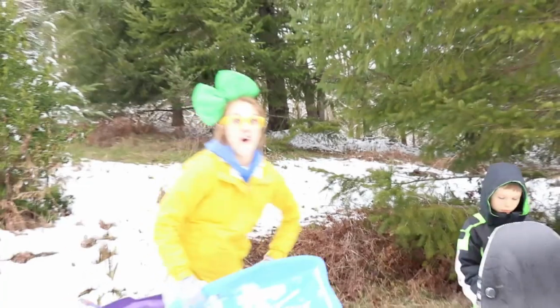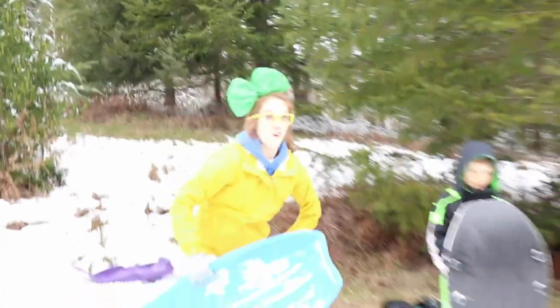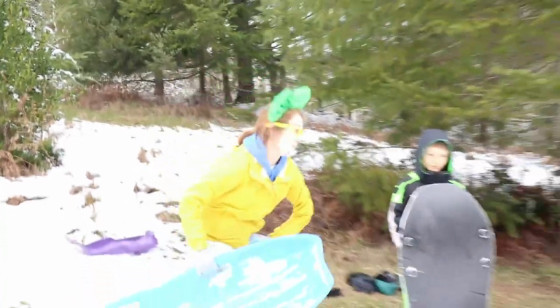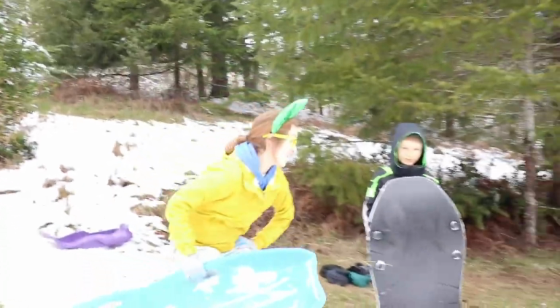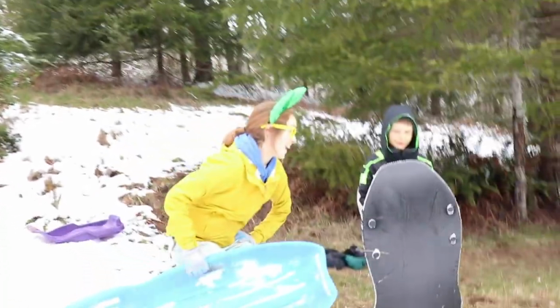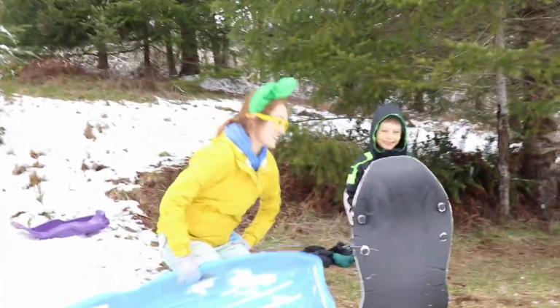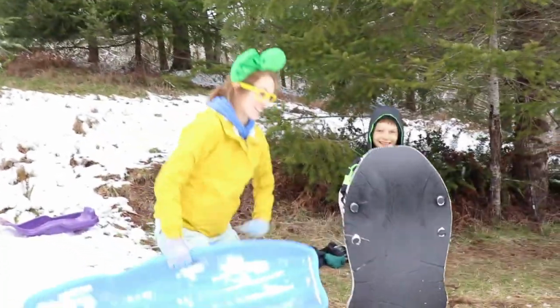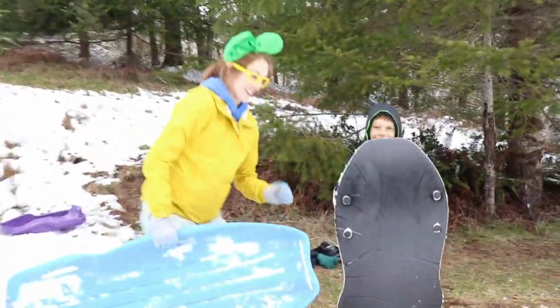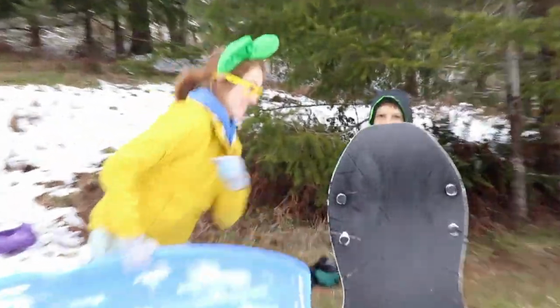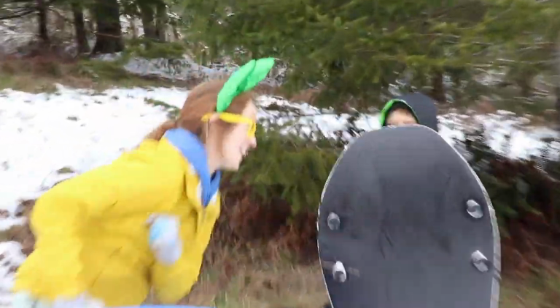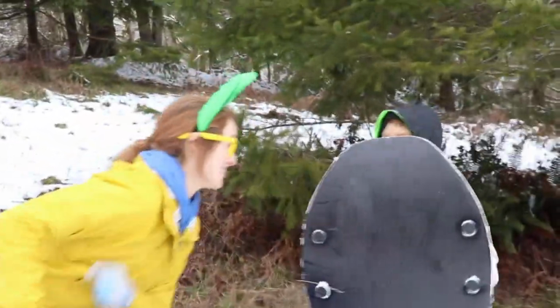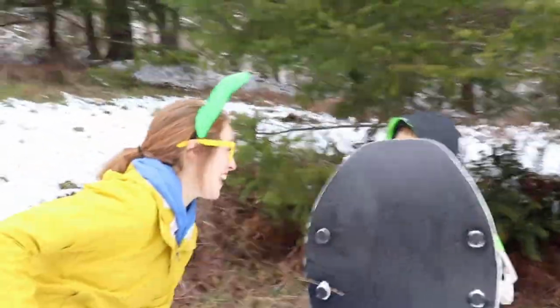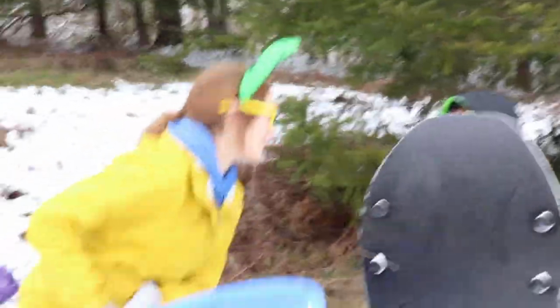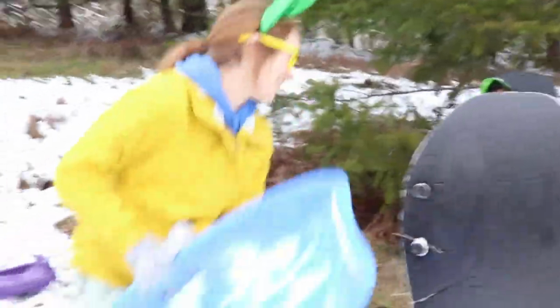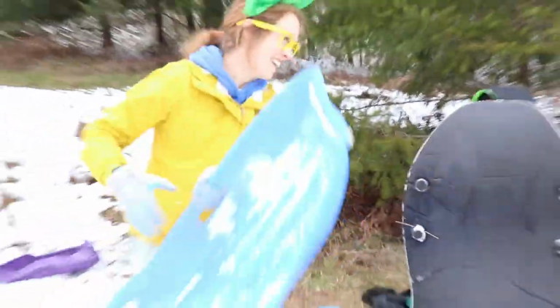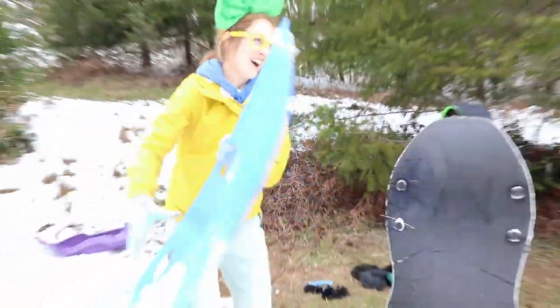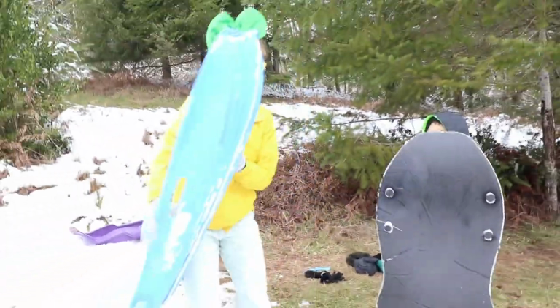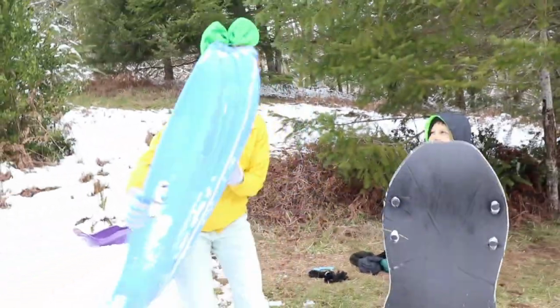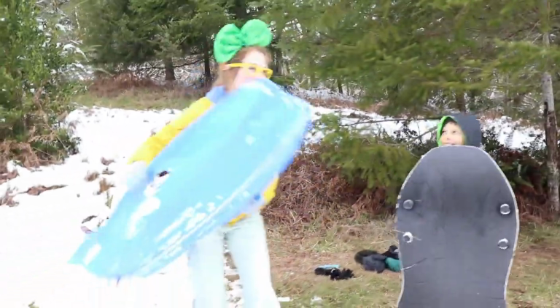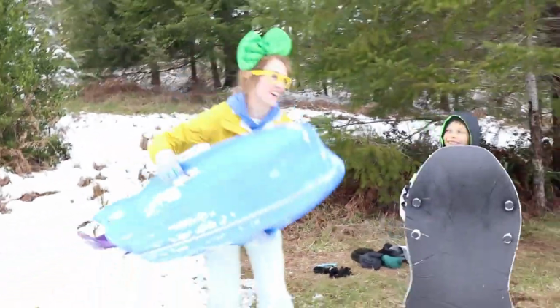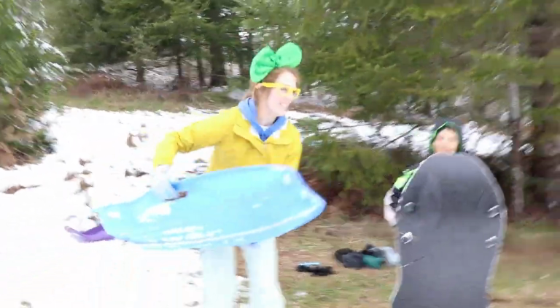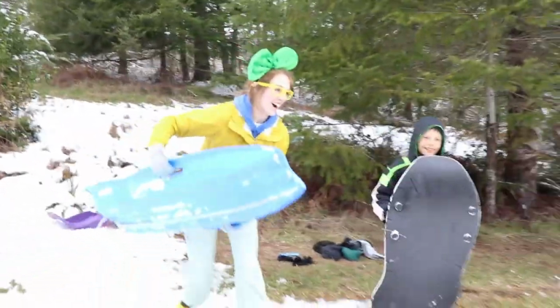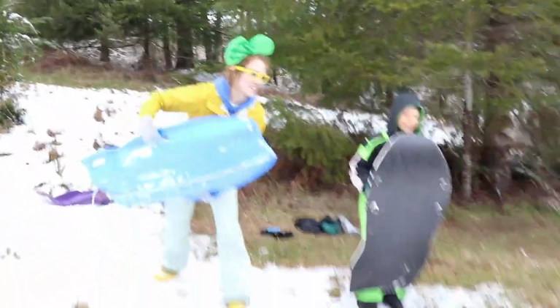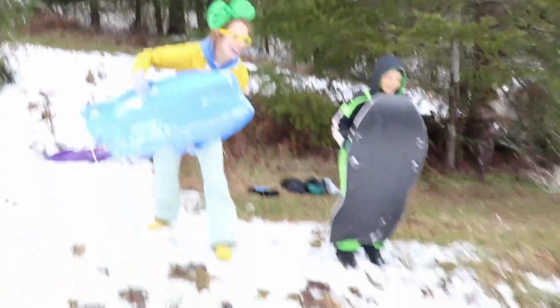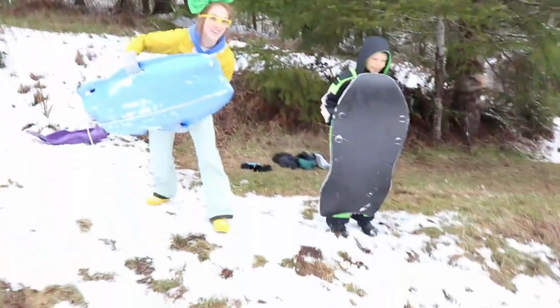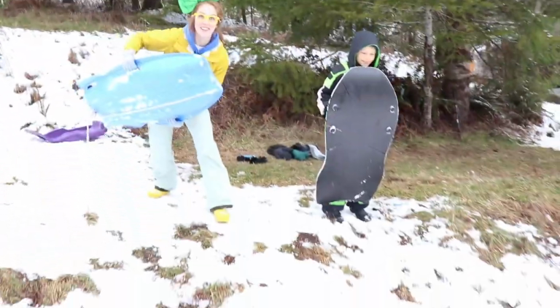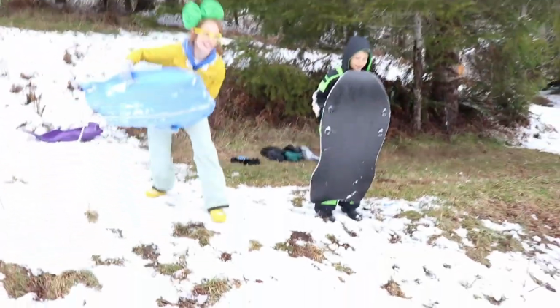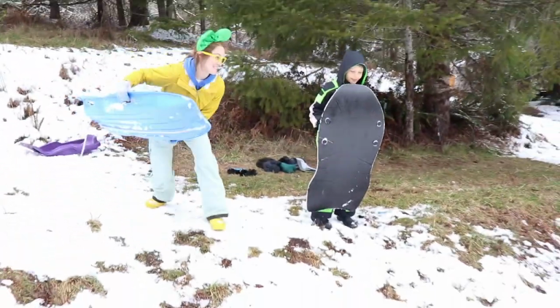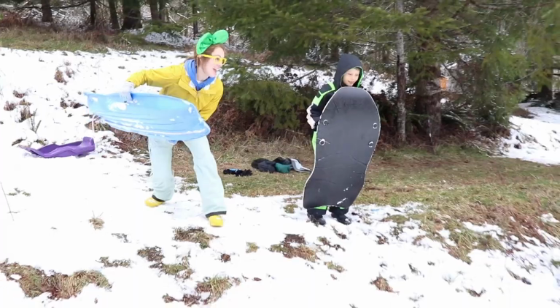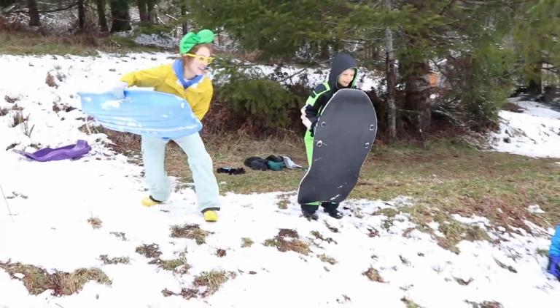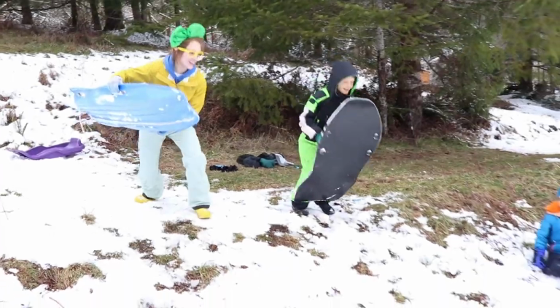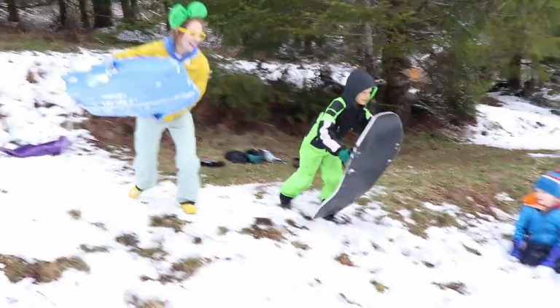Oh boy Axel! Are you ready to race? Yeah! Okay! On your mark! Get set! Go!